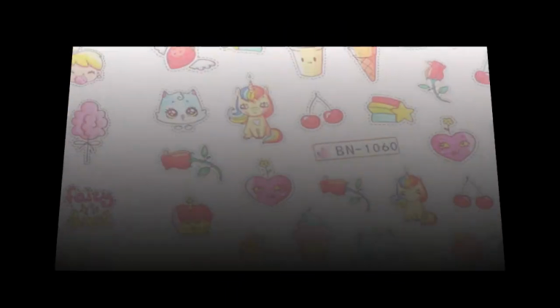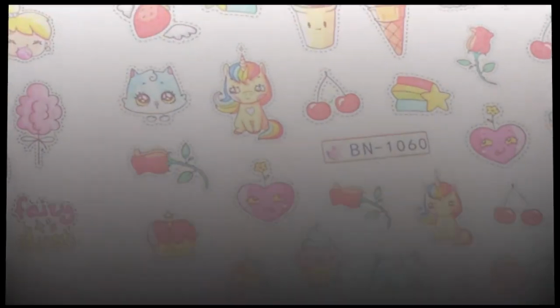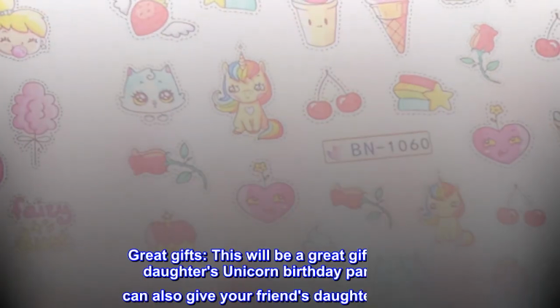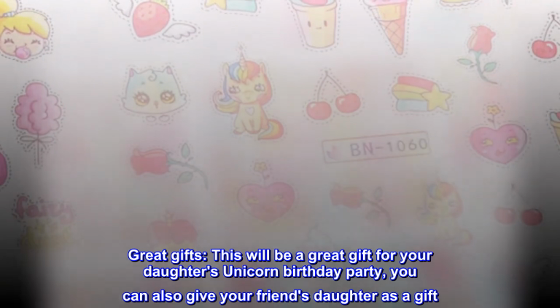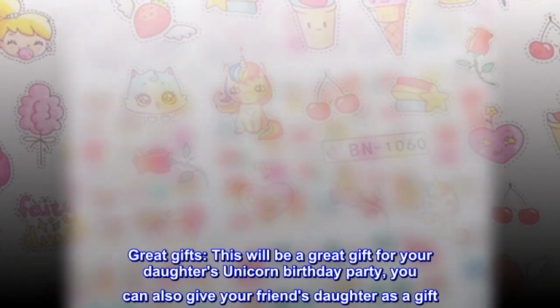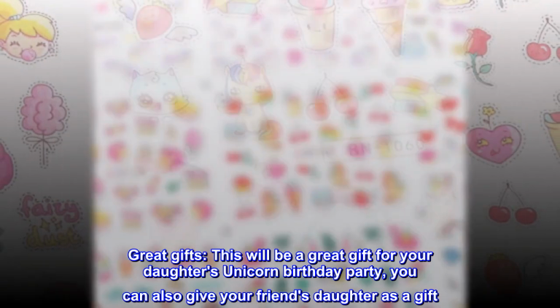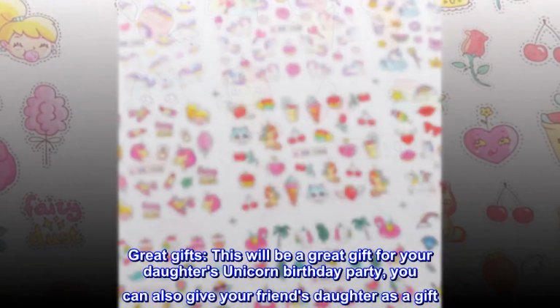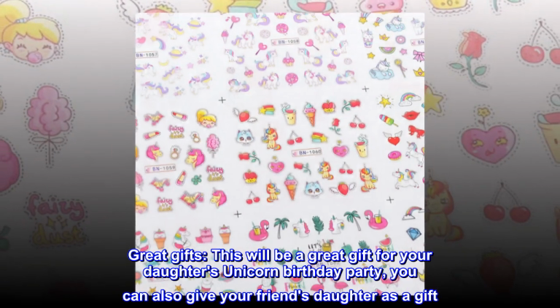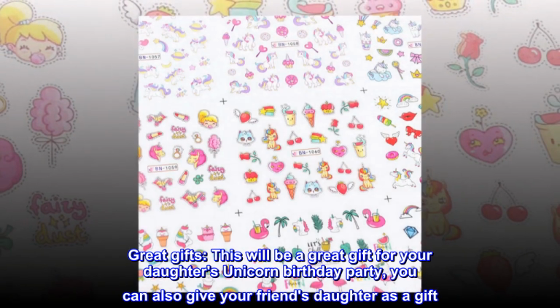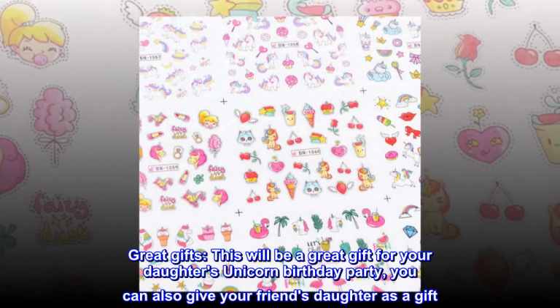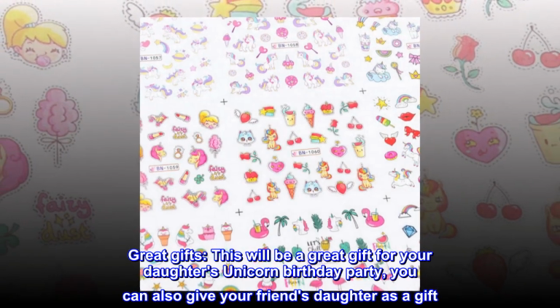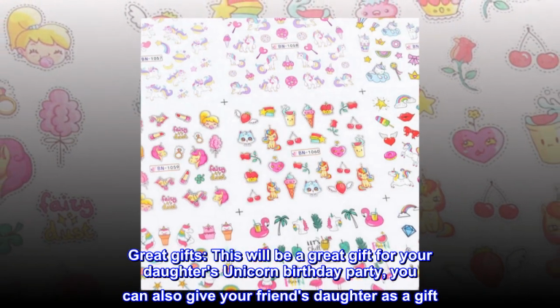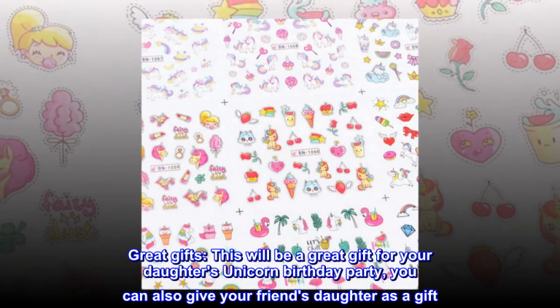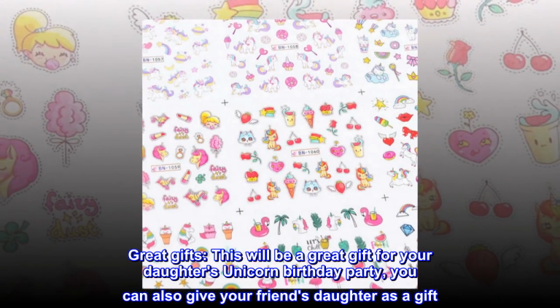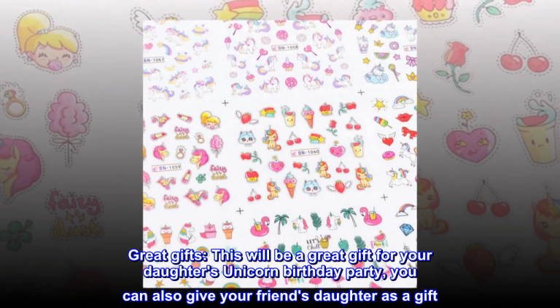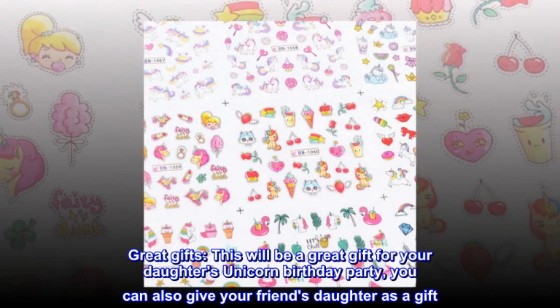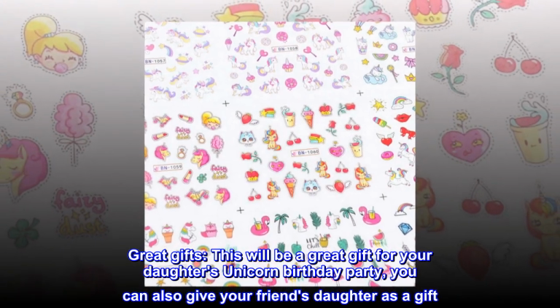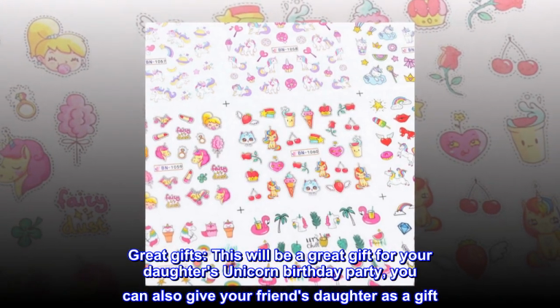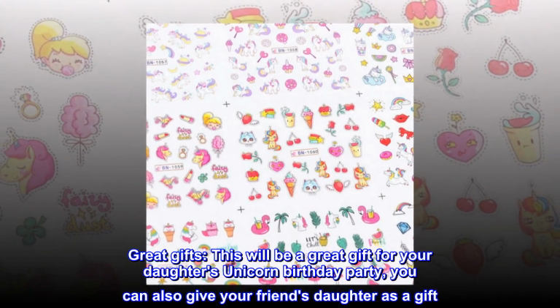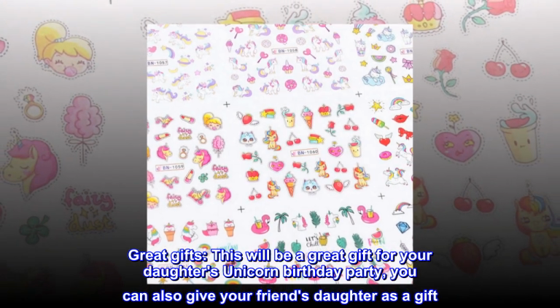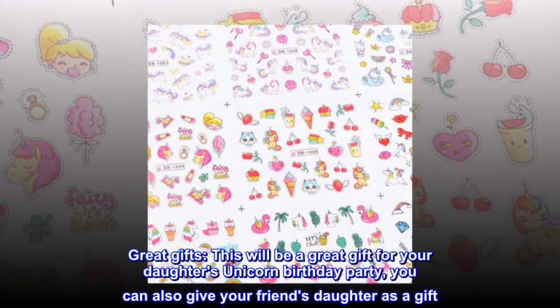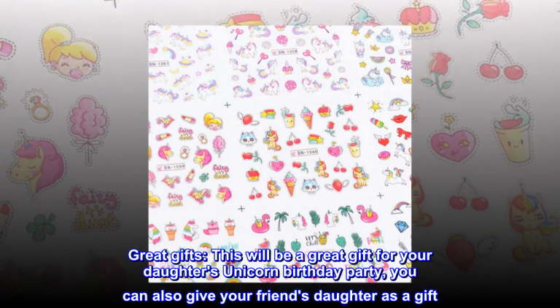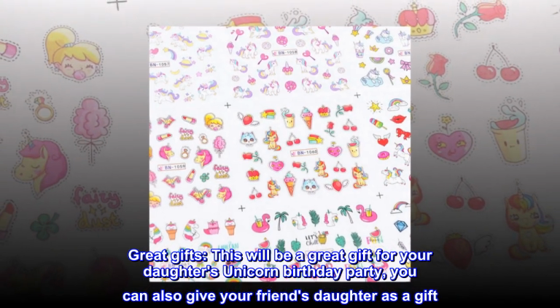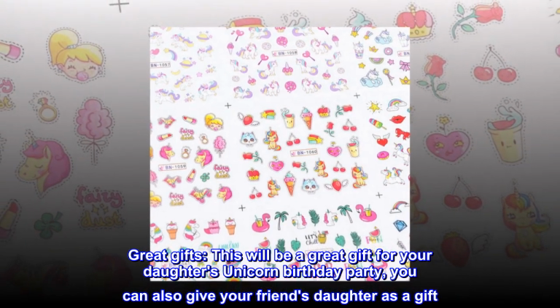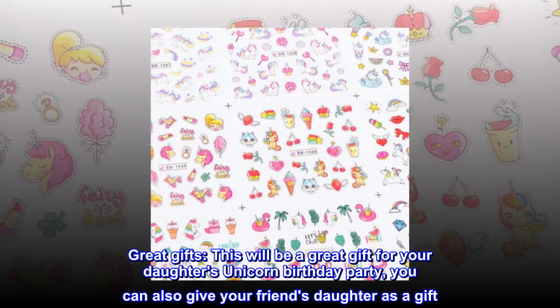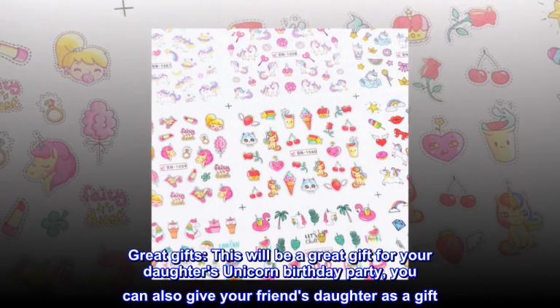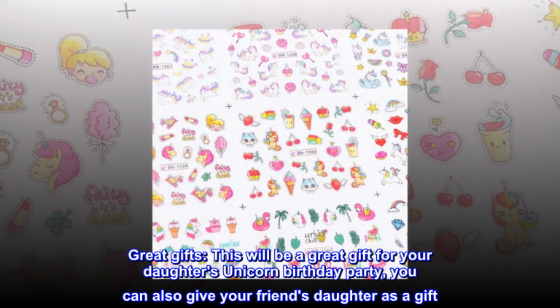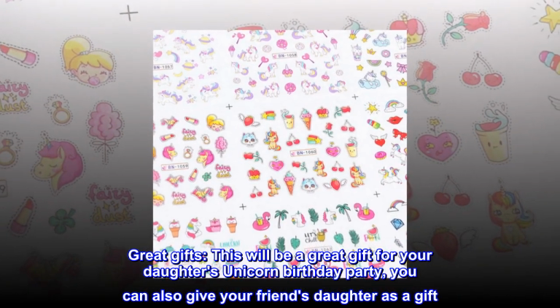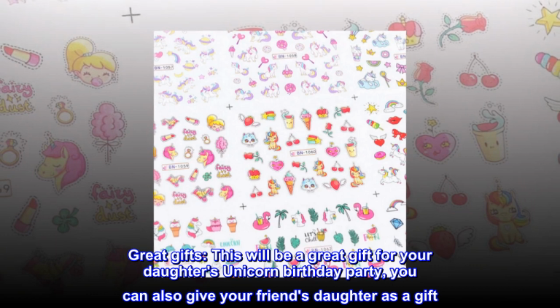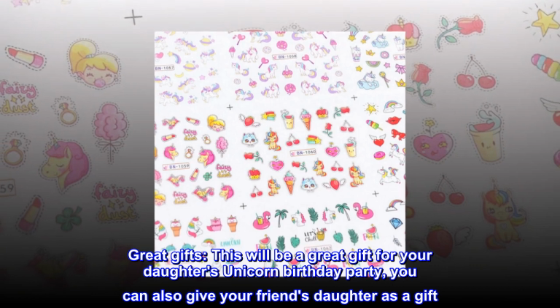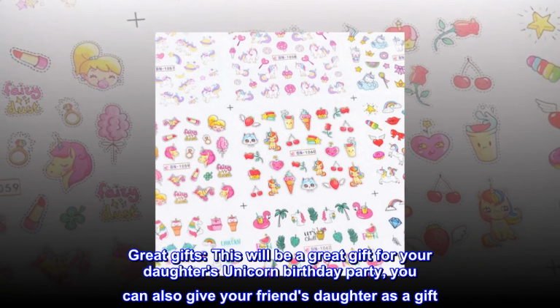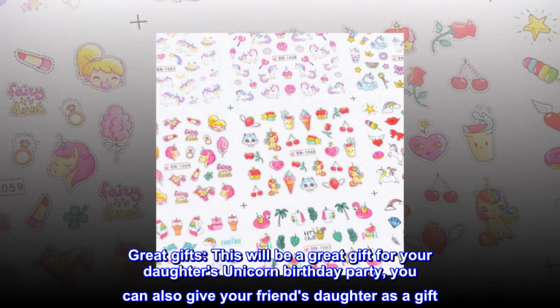Great gifts! This will be a great gift for your daughter's unicorn birthday party. You can also give your friend's daughter as a gift.